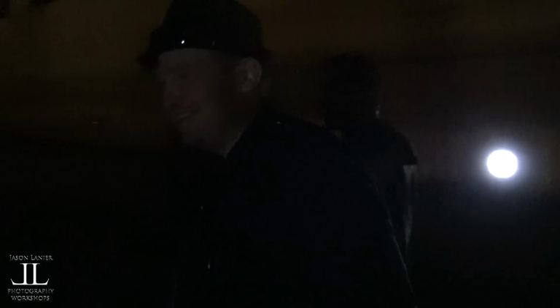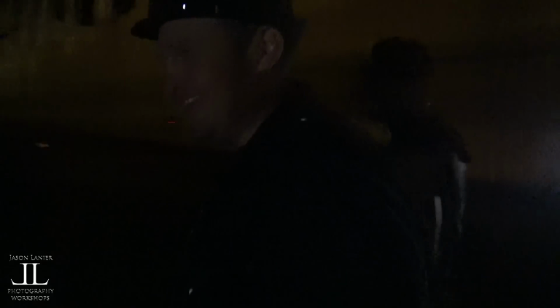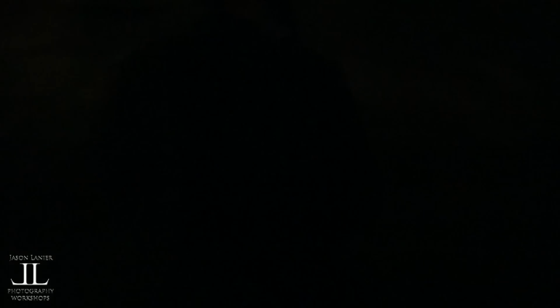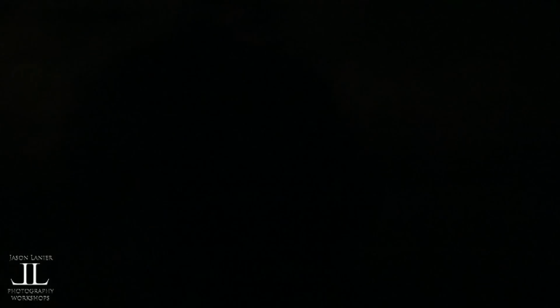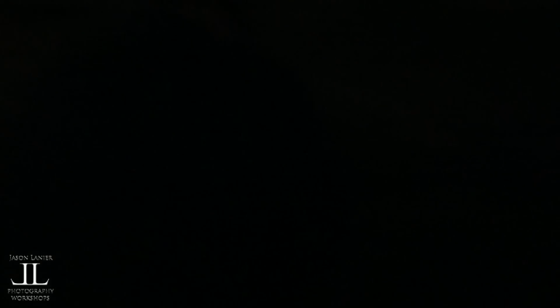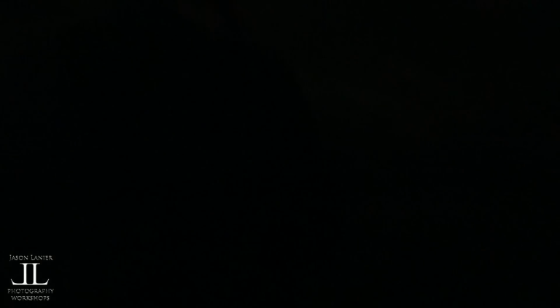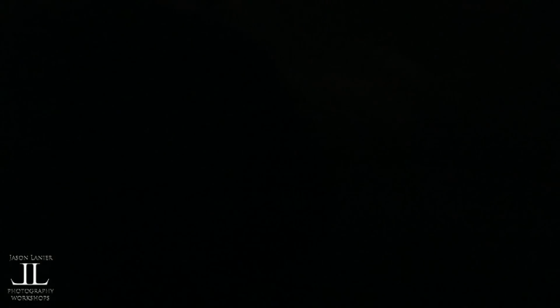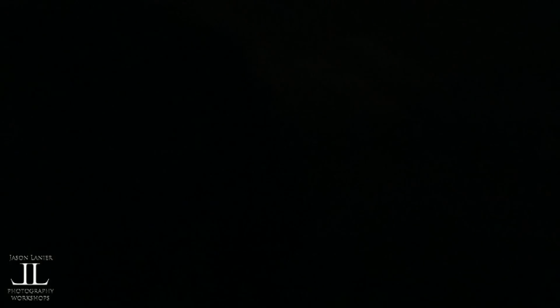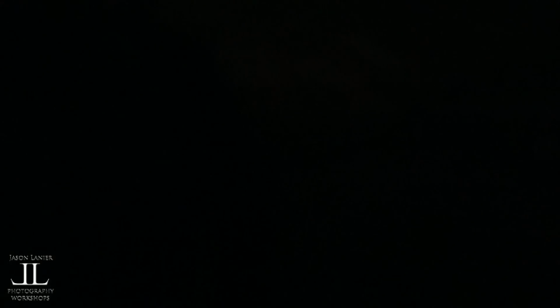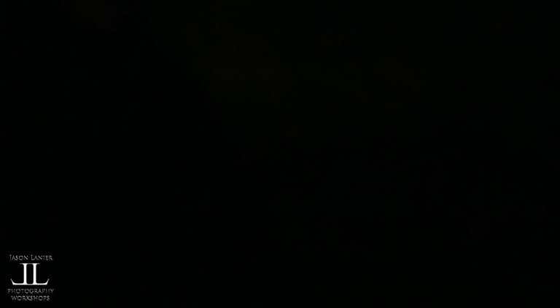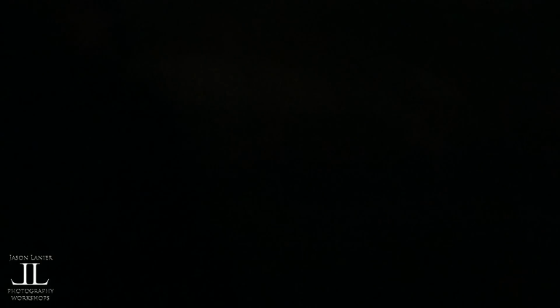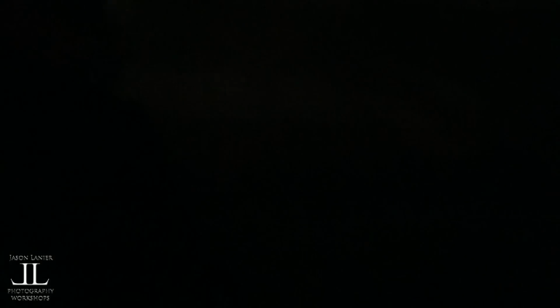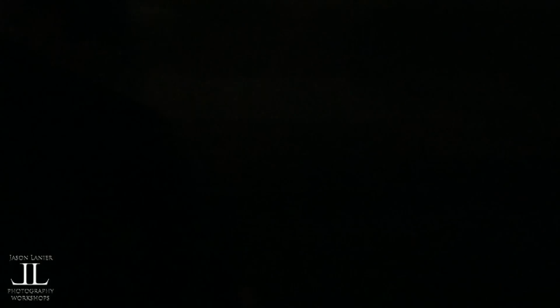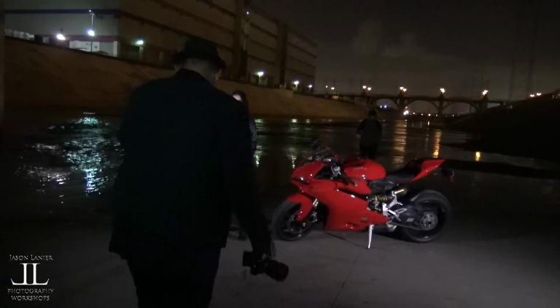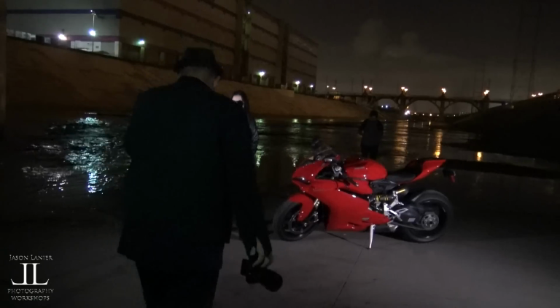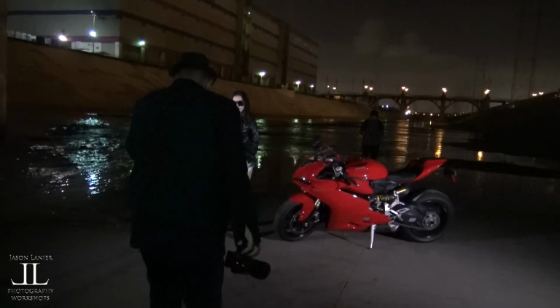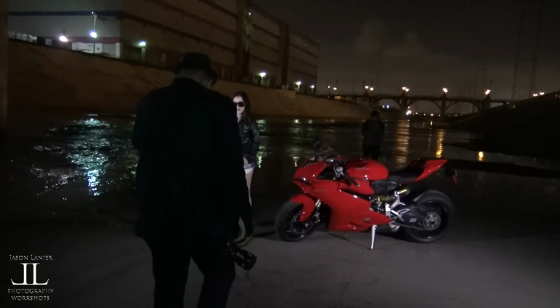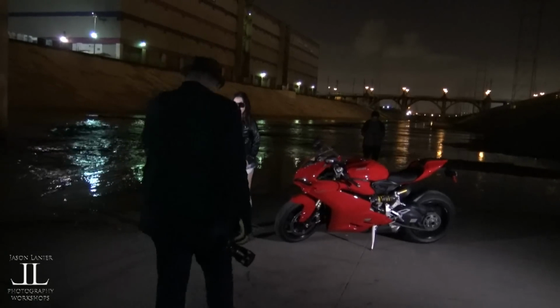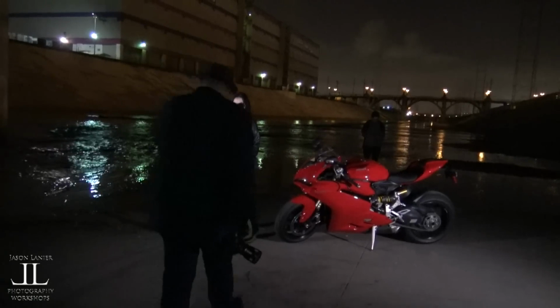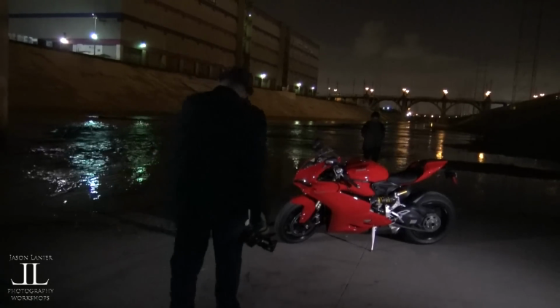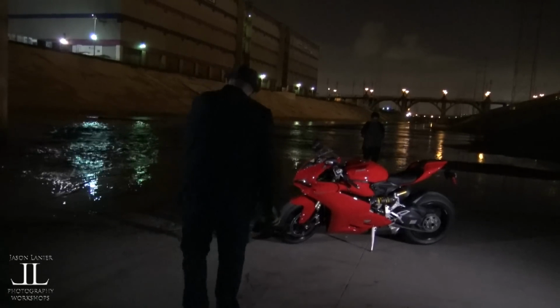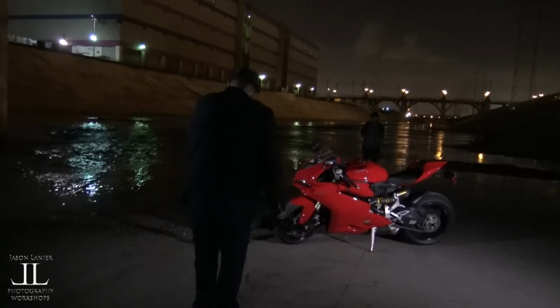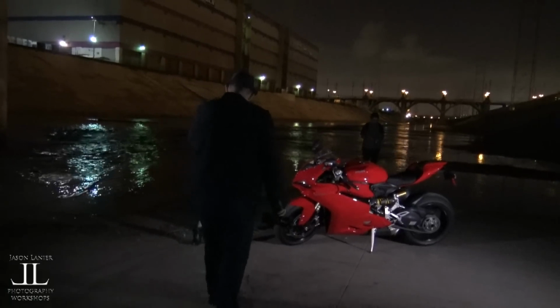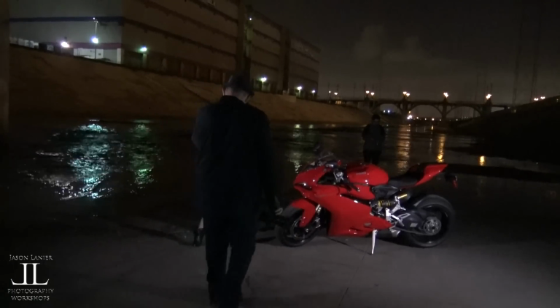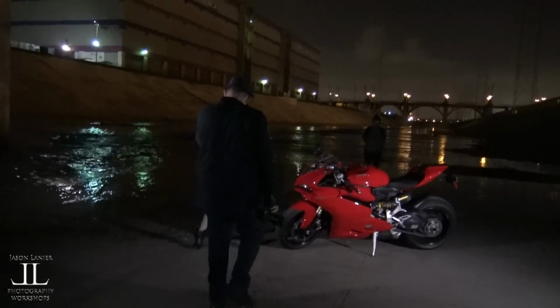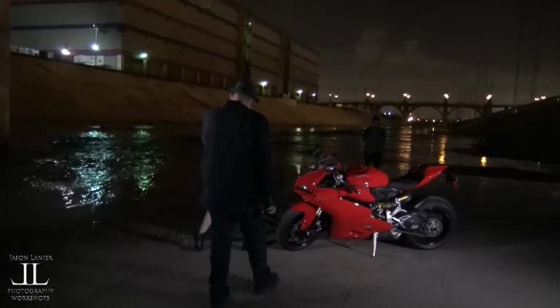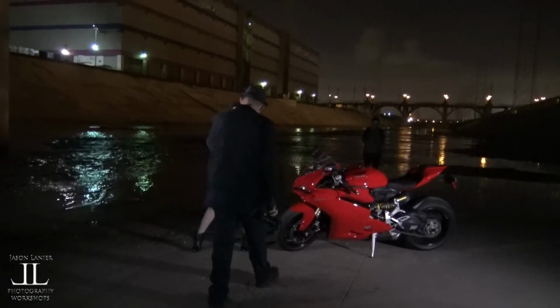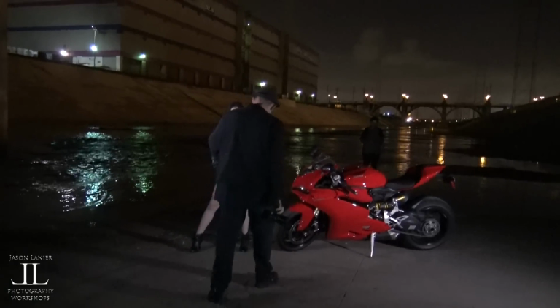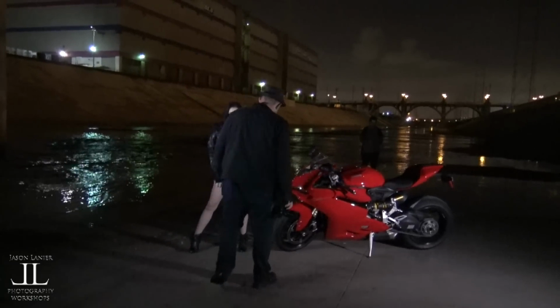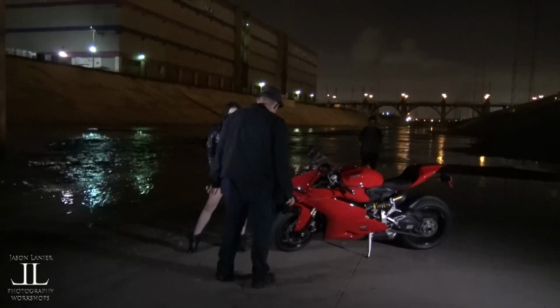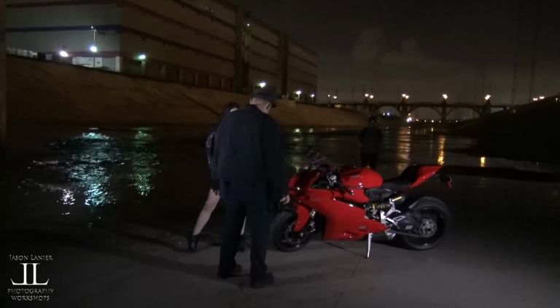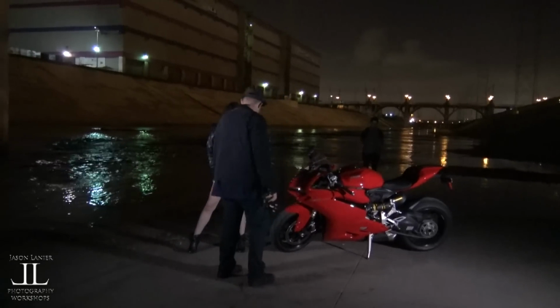Can you slow the shutter down? Yep. Well, we nailed that one, so we're going to do a different pose.